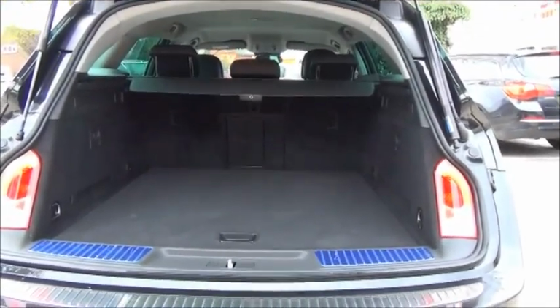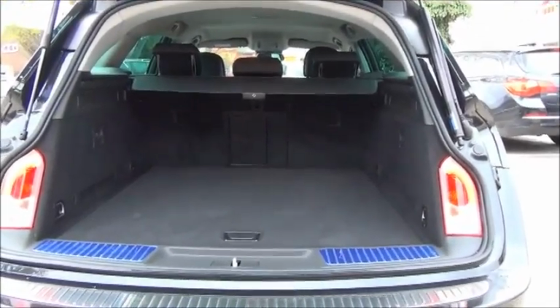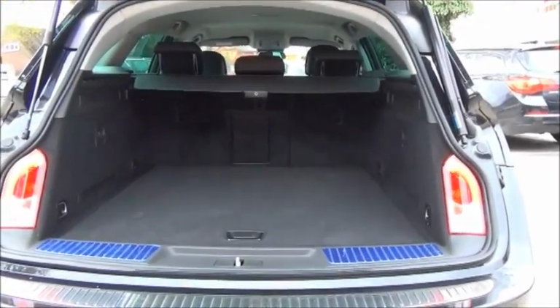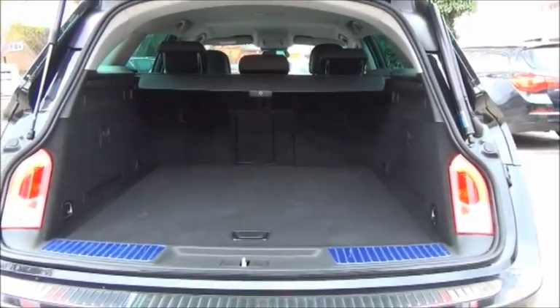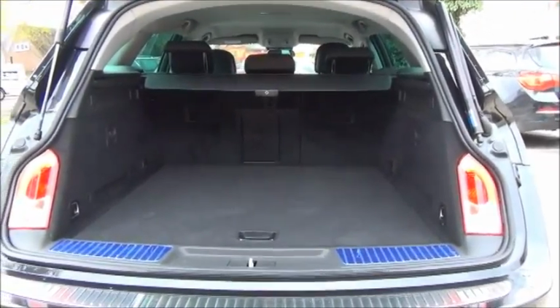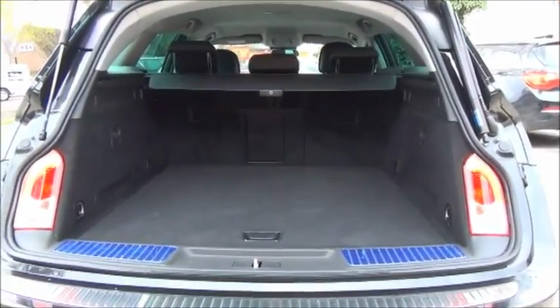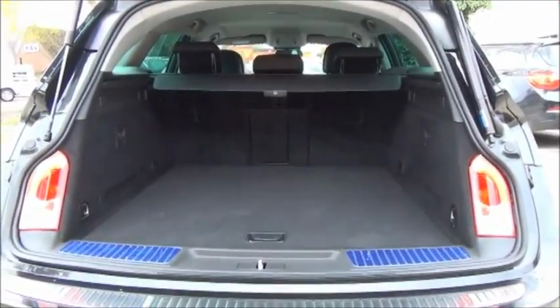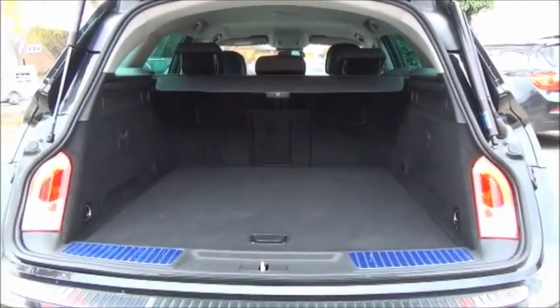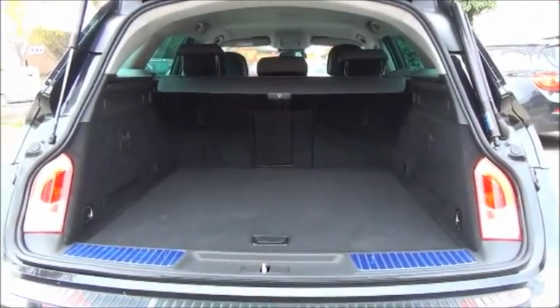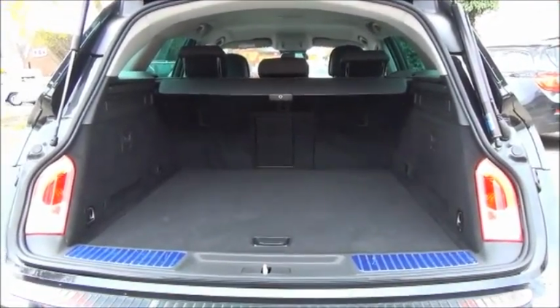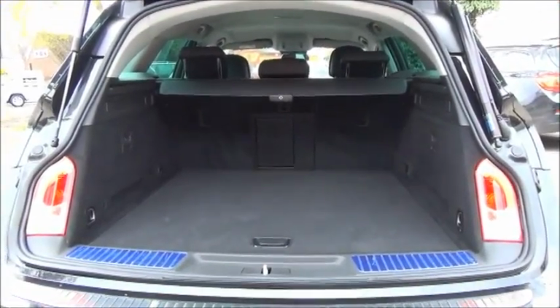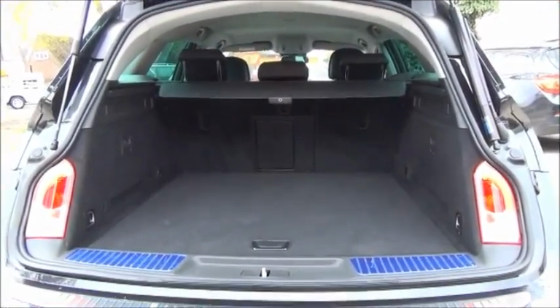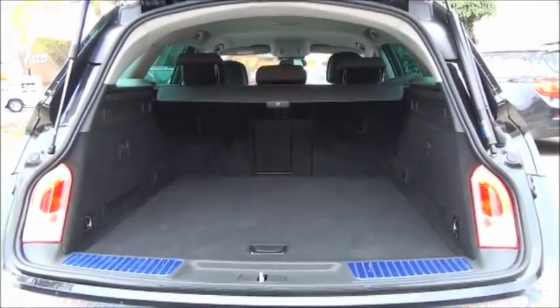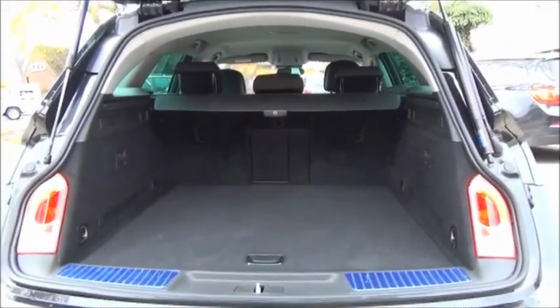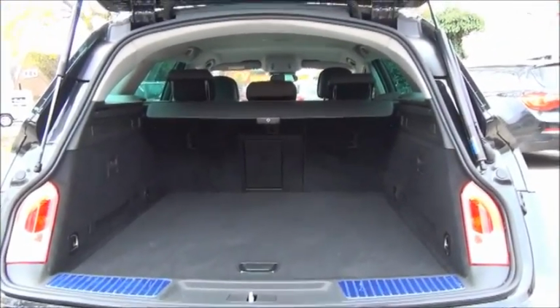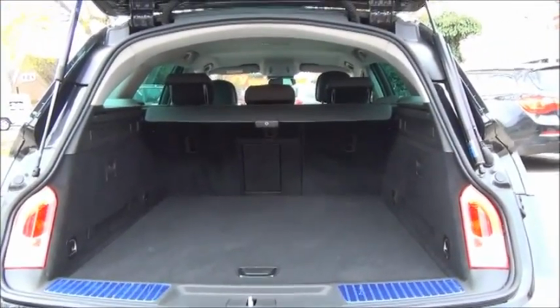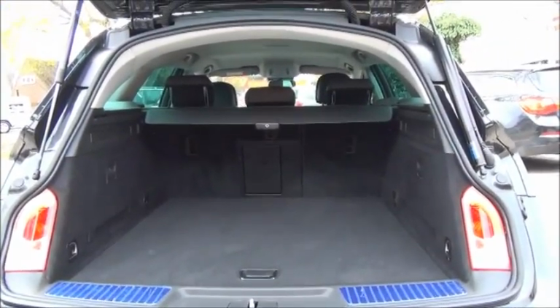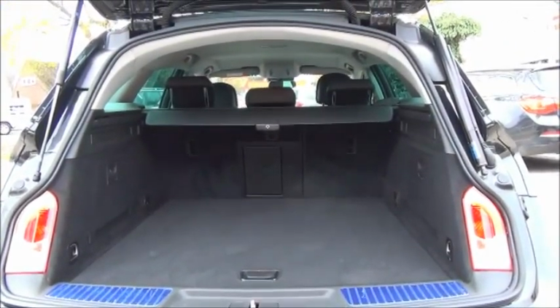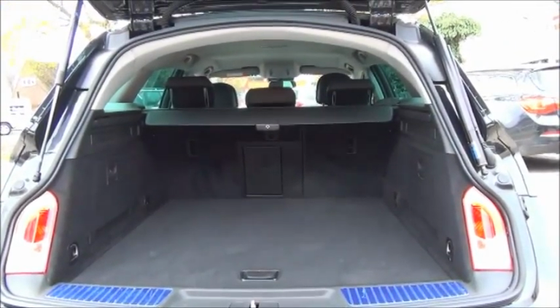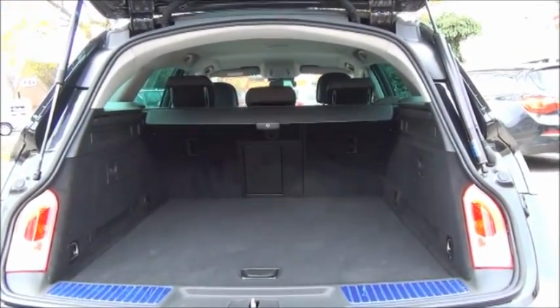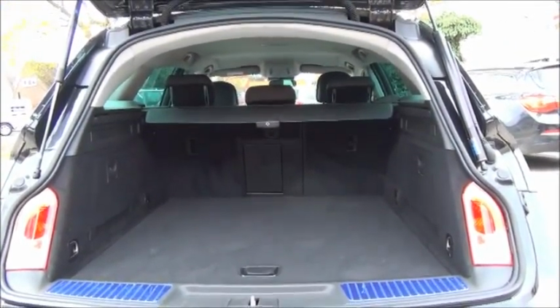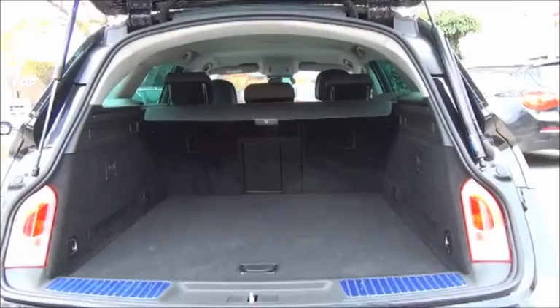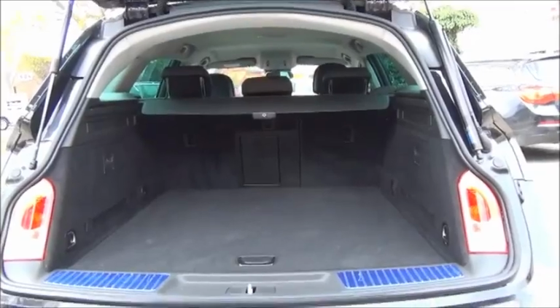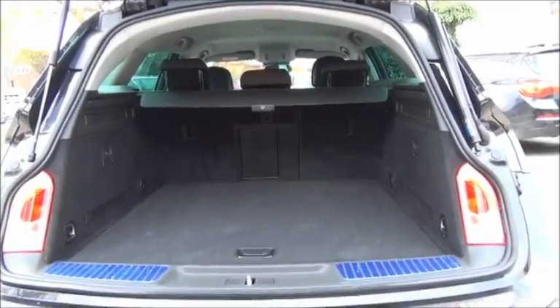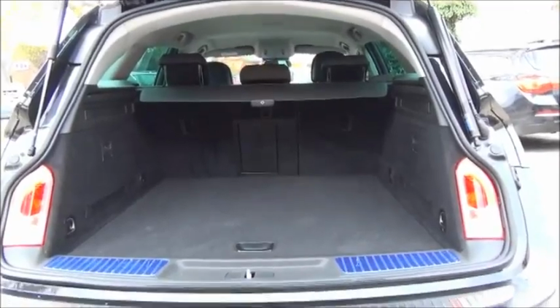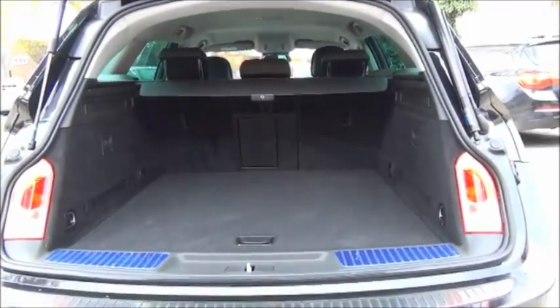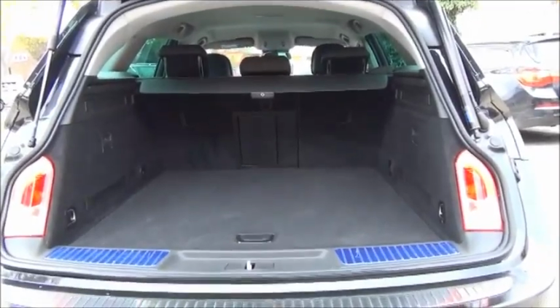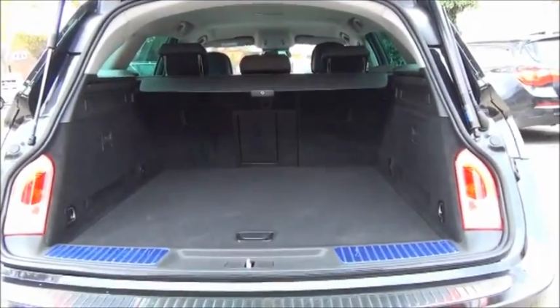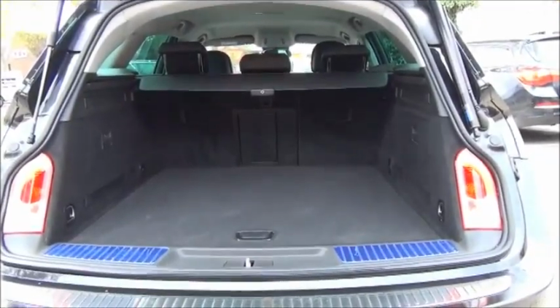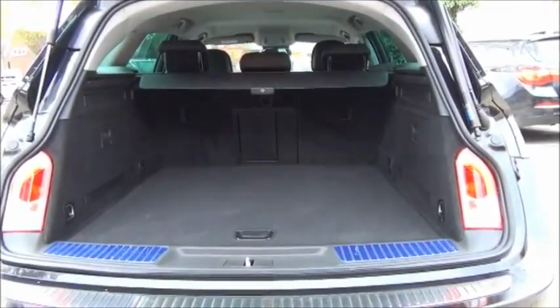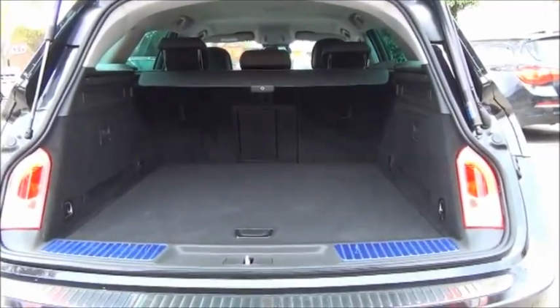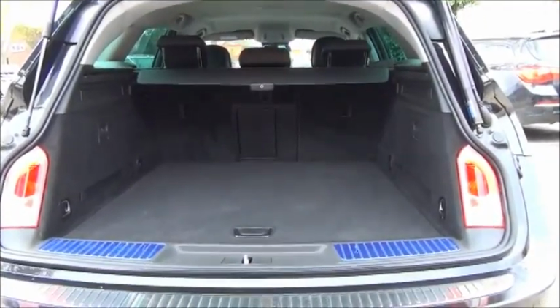We have a large boot area with a convenience light, with the rear seats folding in a 40-60 split for greater flexibility.